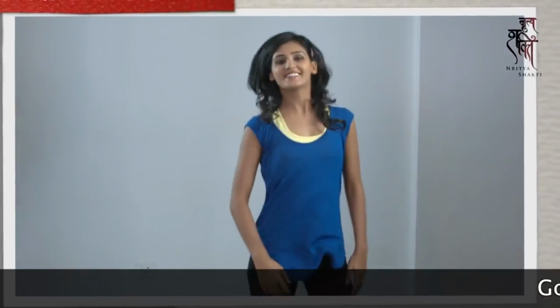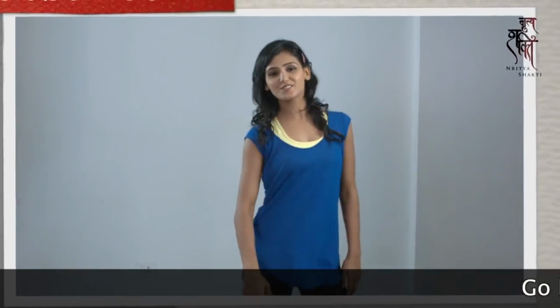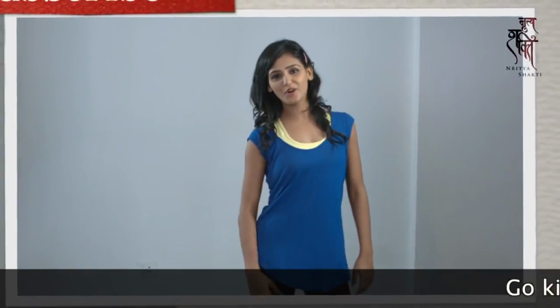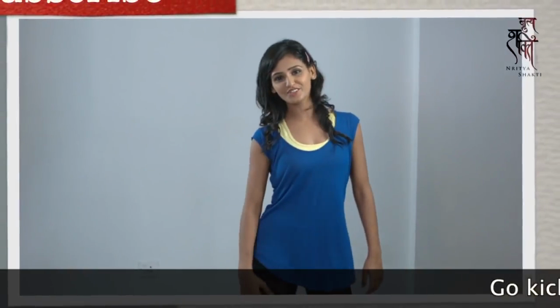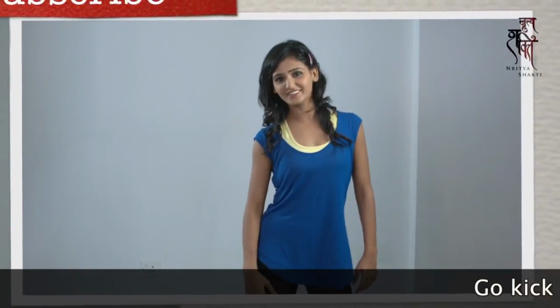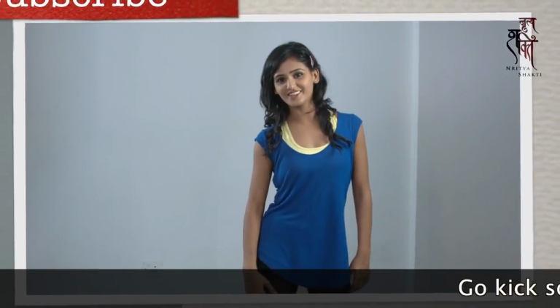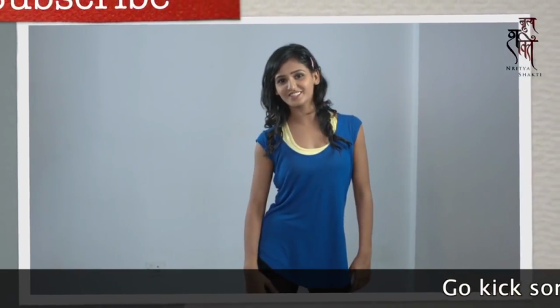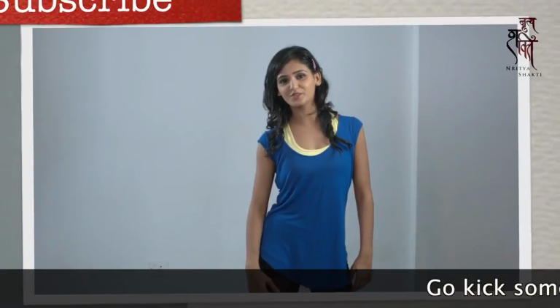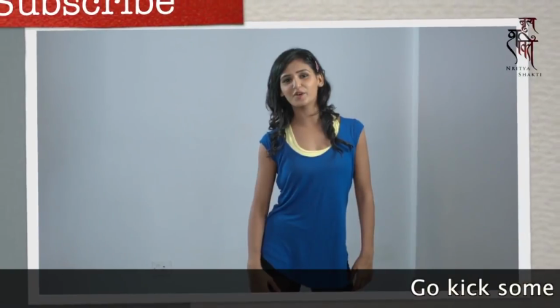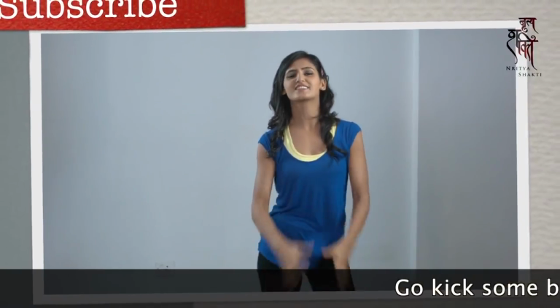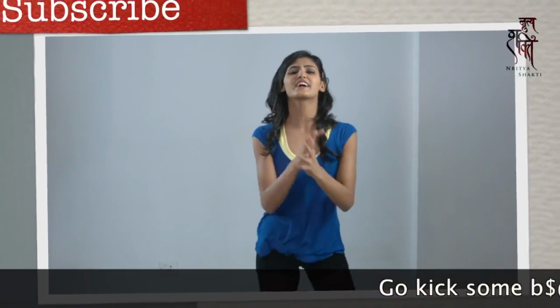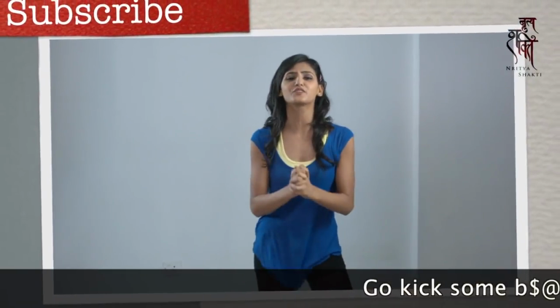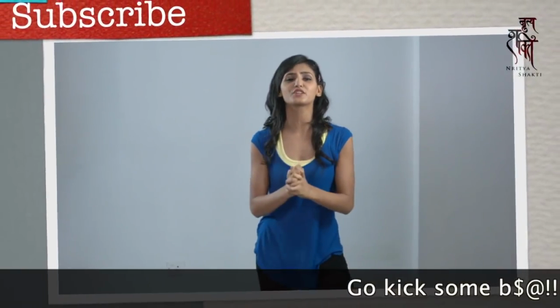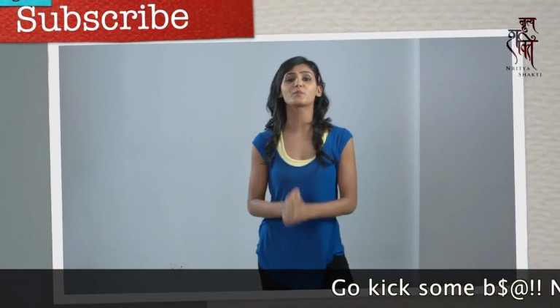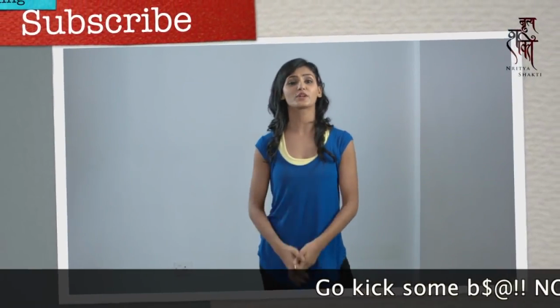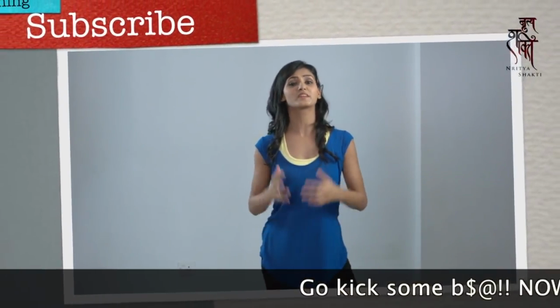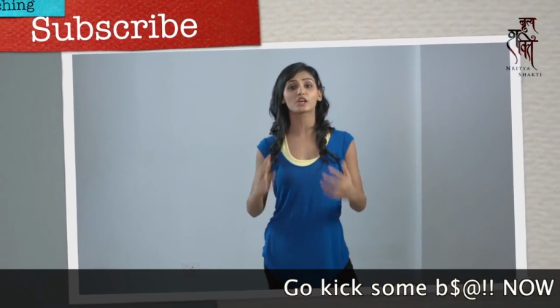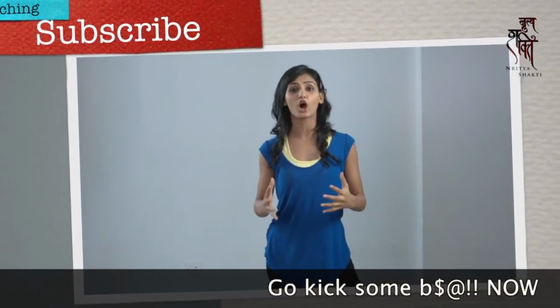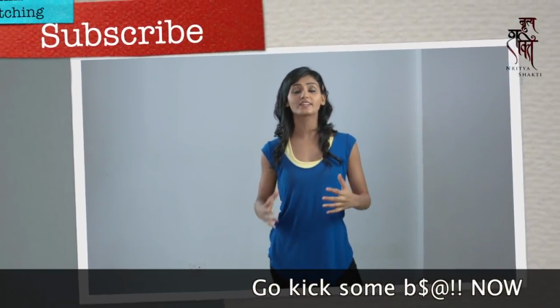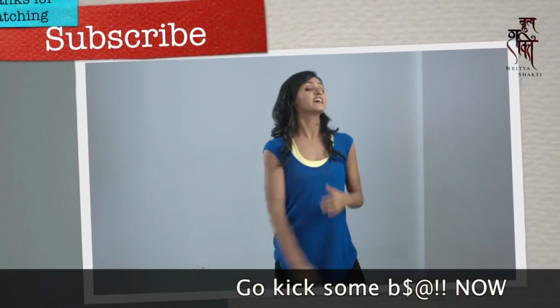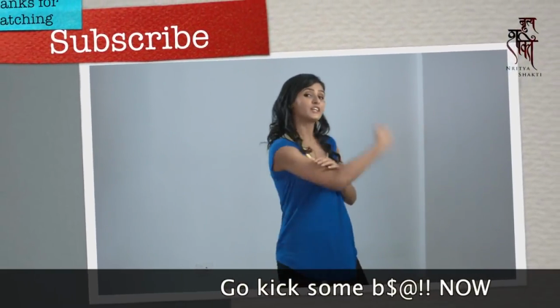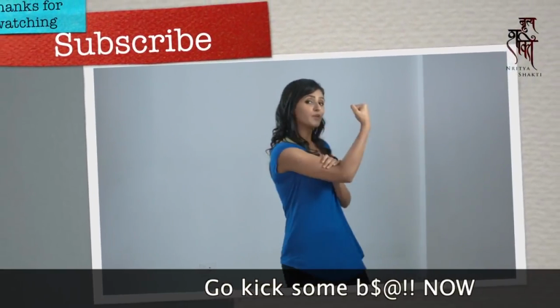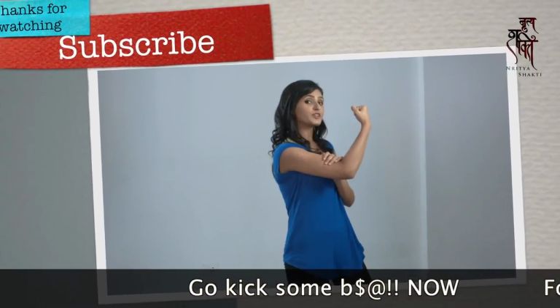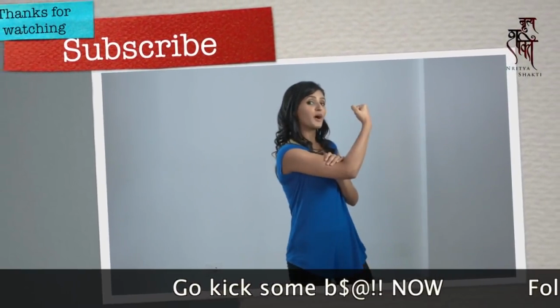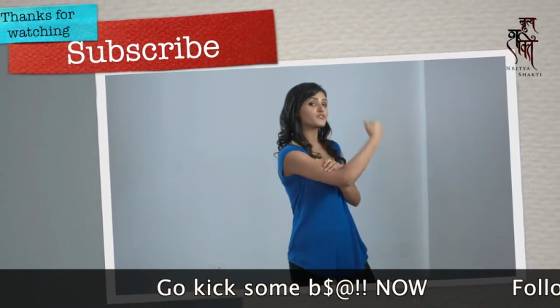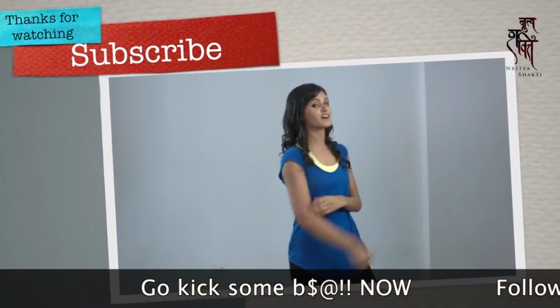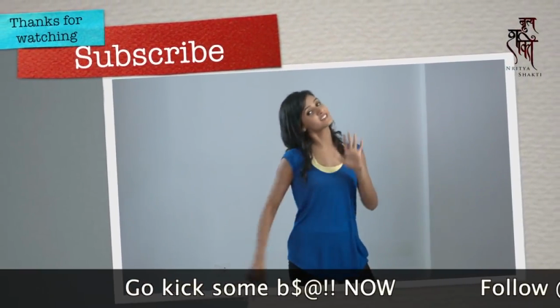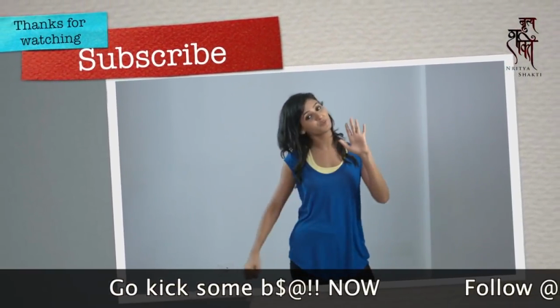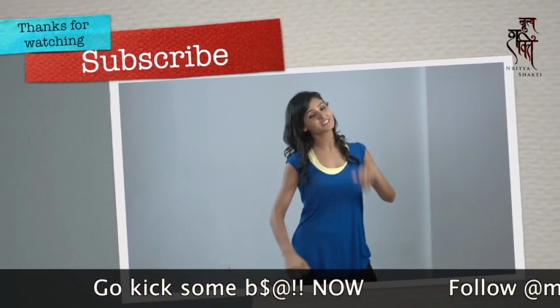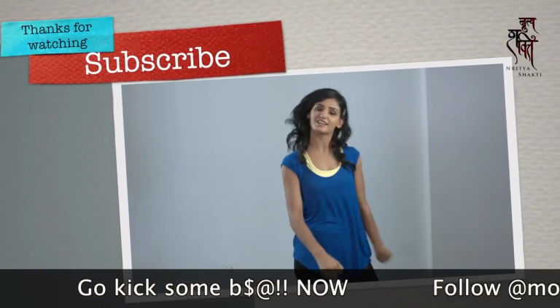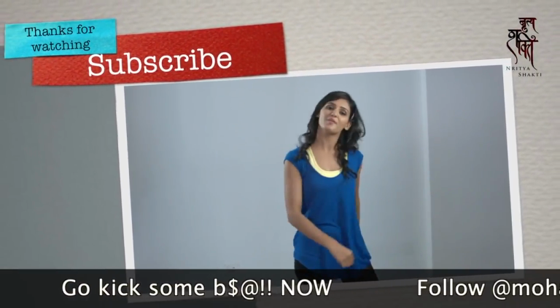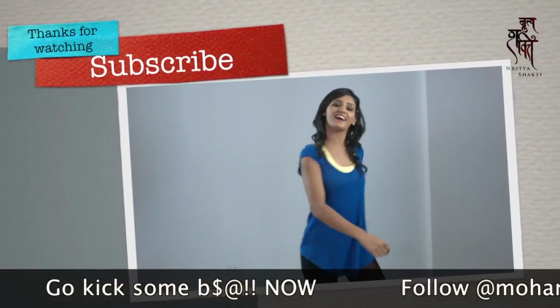Thanks for watching Dritya Shakti Studio, guys. Thank you for your support, it means a lot. Keep living the power. See you next class. Bye.